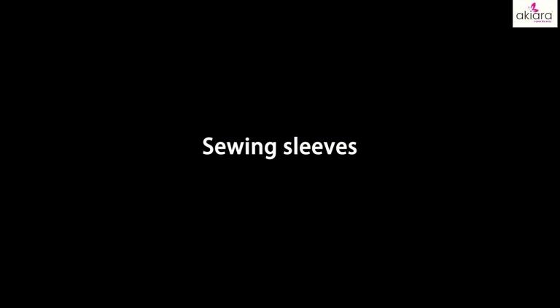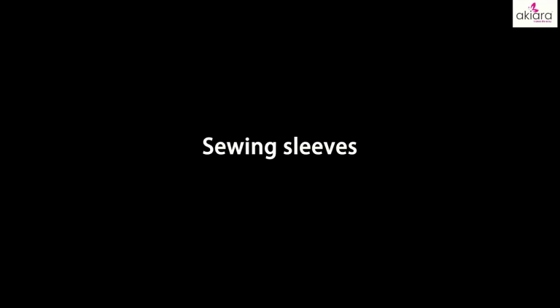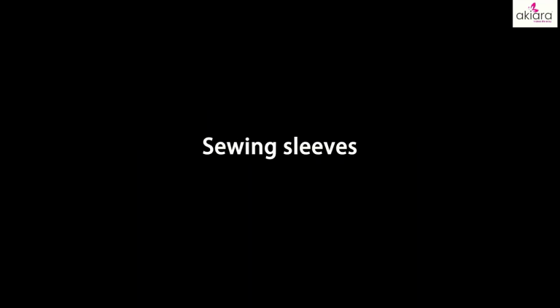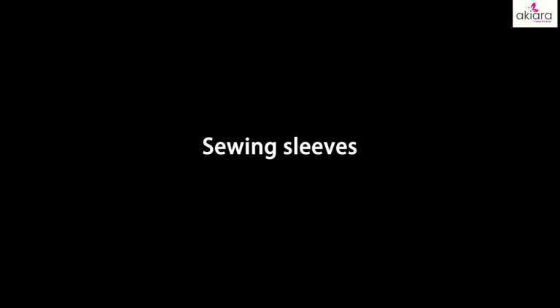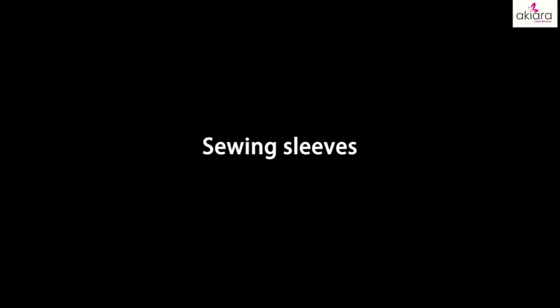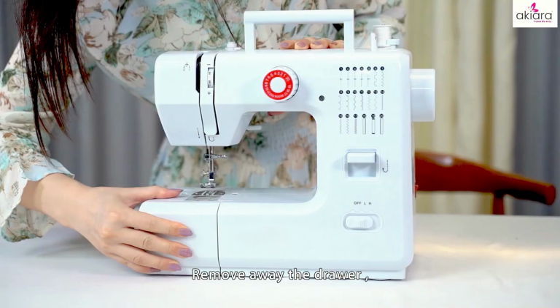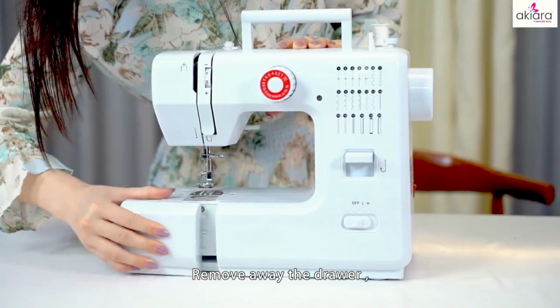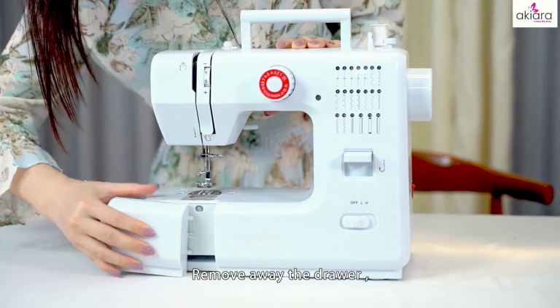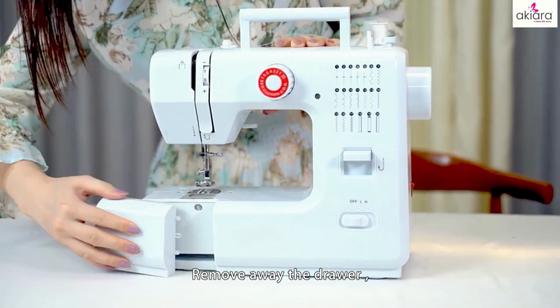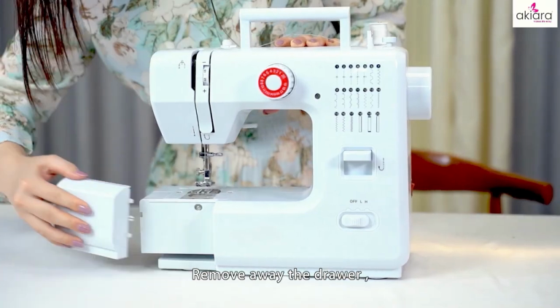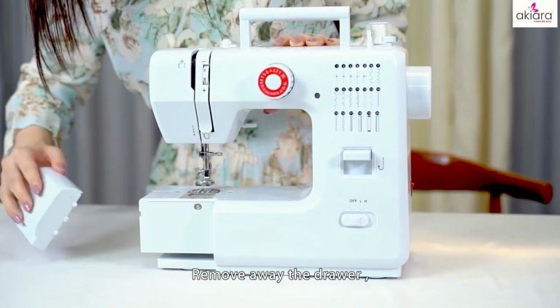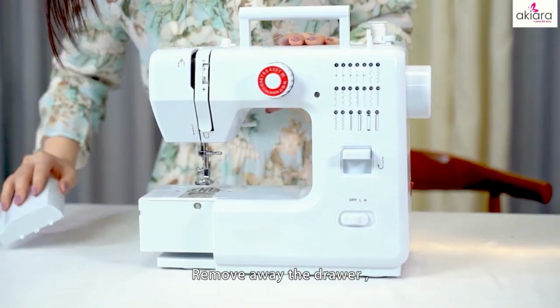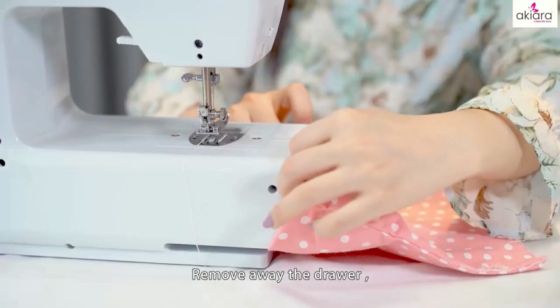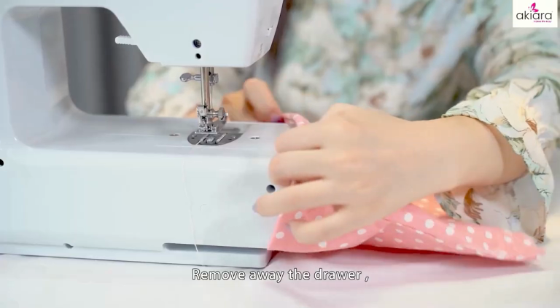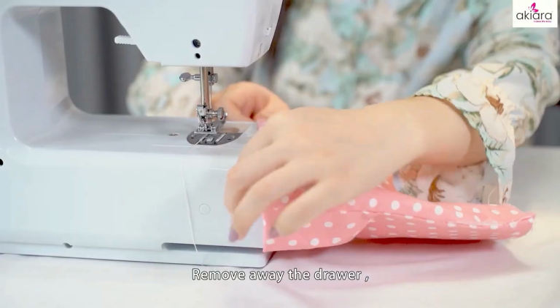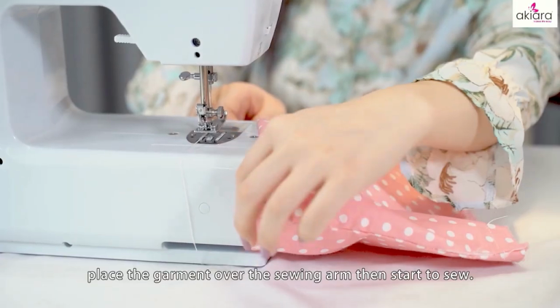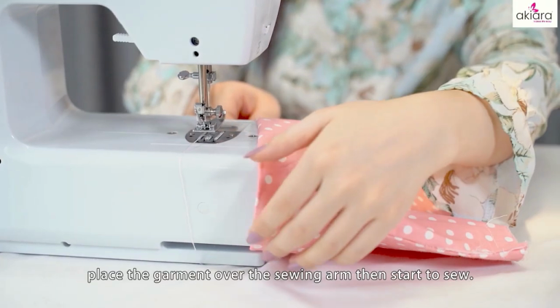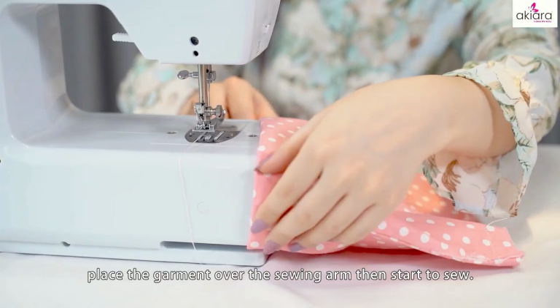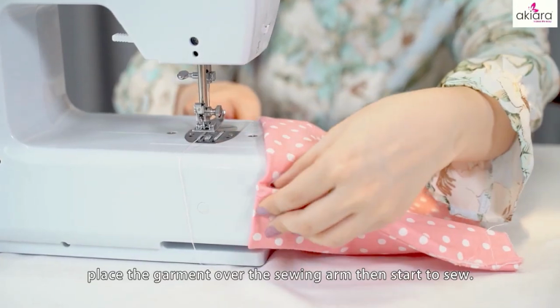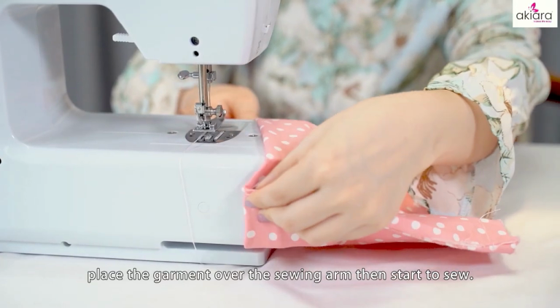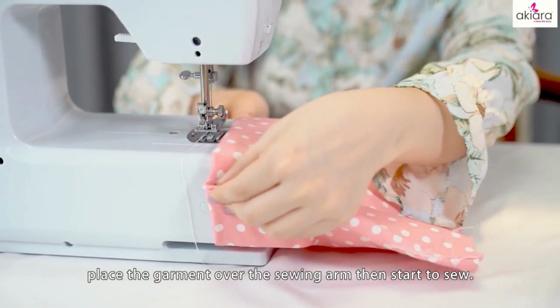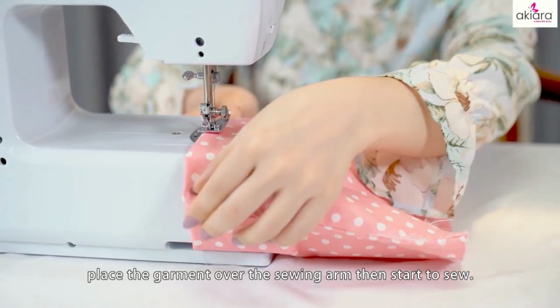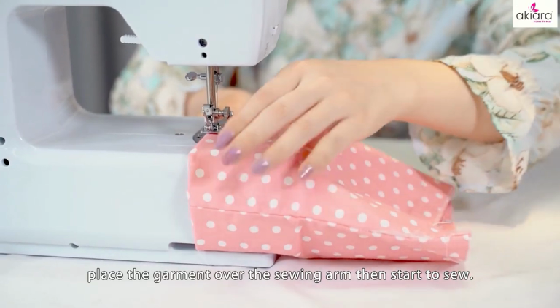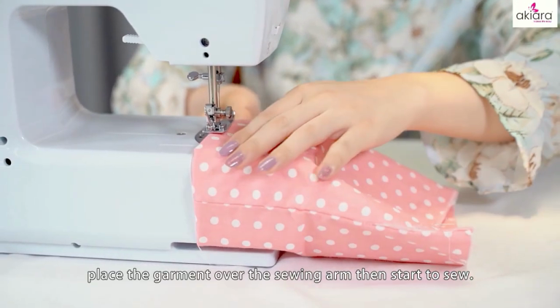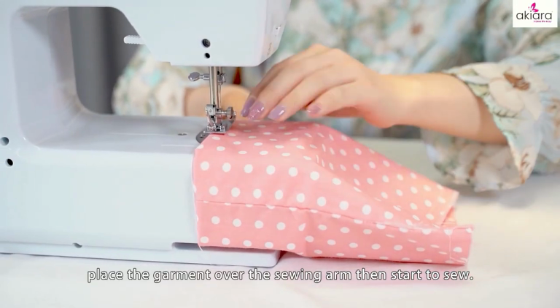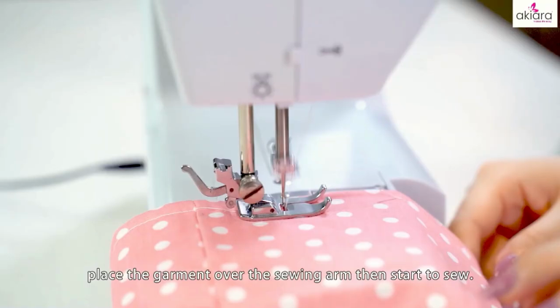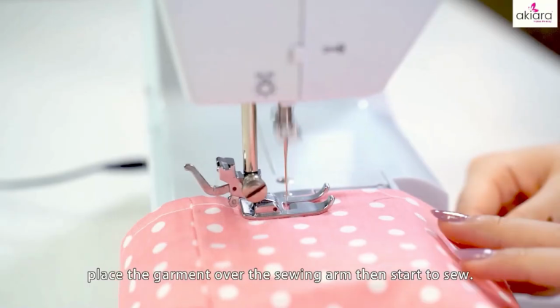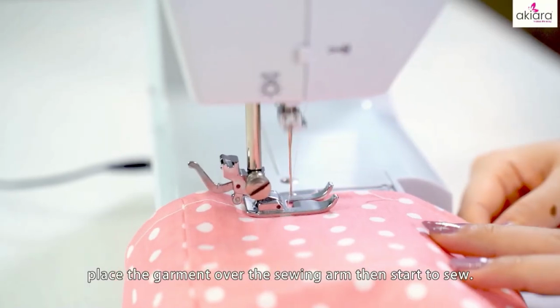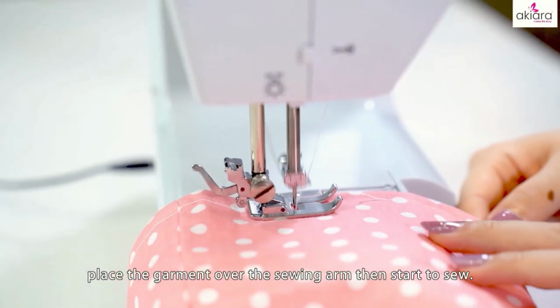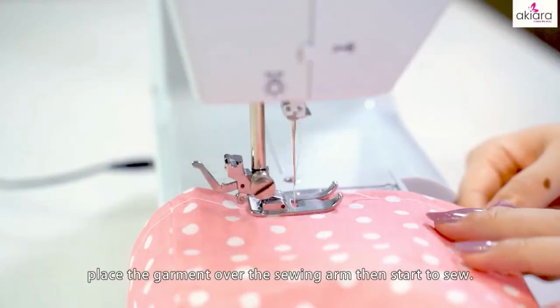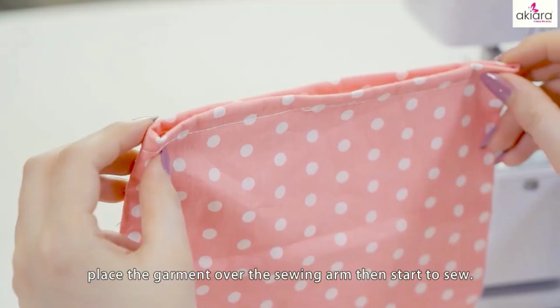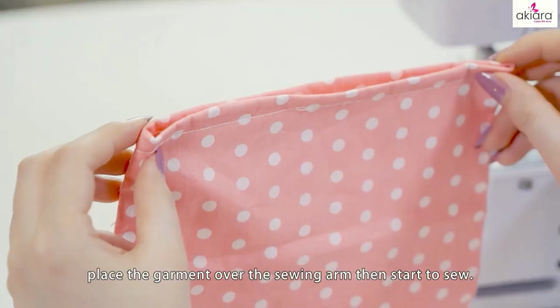Sewing sleeves: remove the drawer, place the garment over the sewing arm, then start to sew.